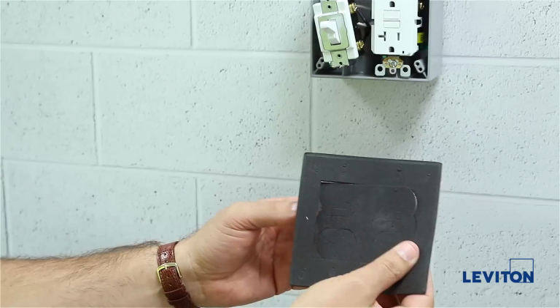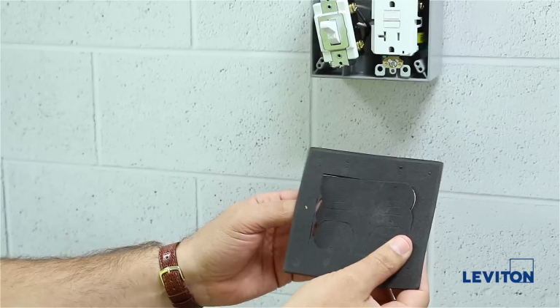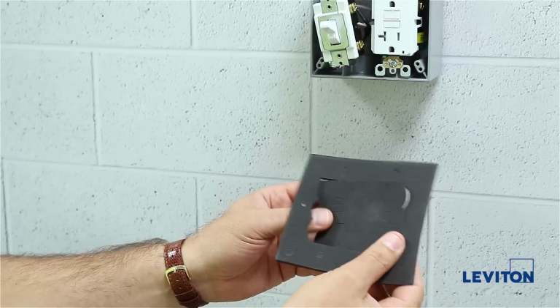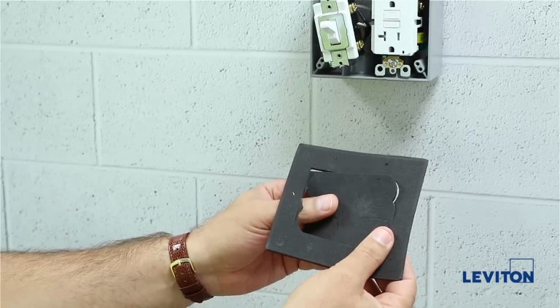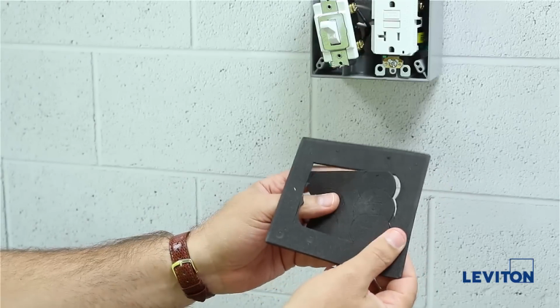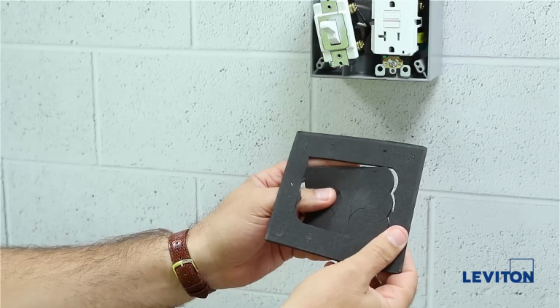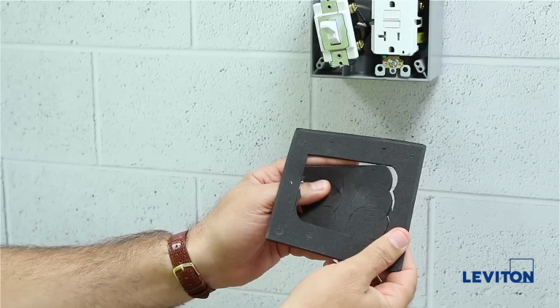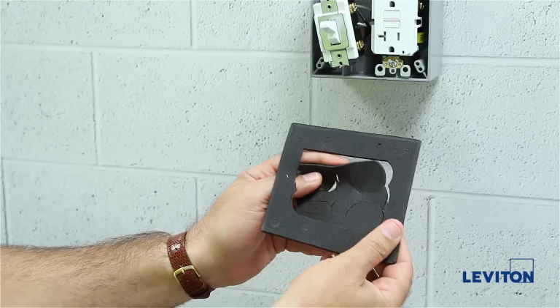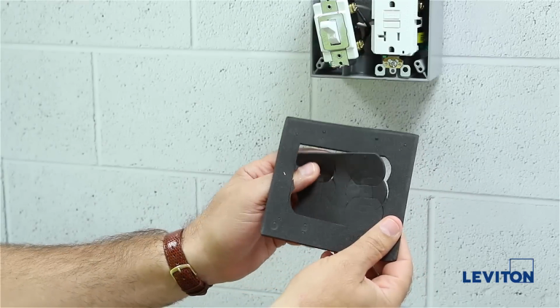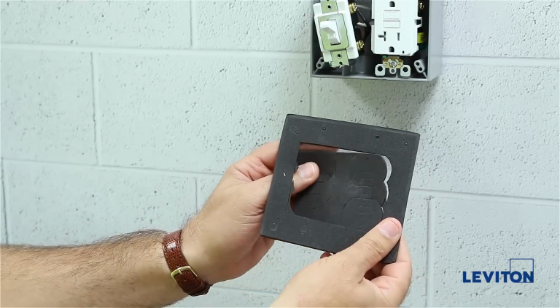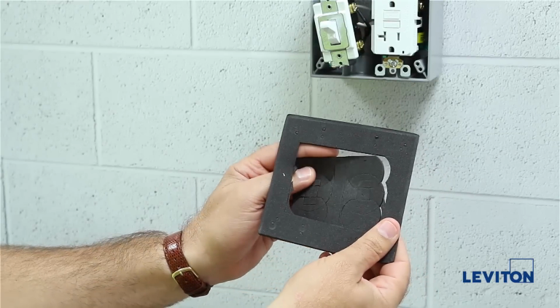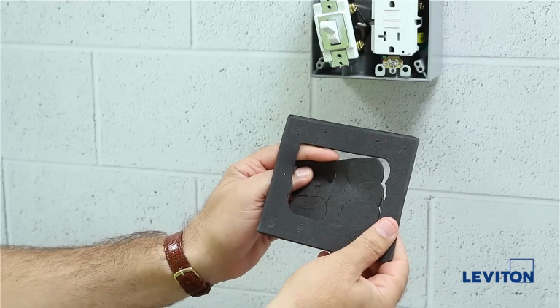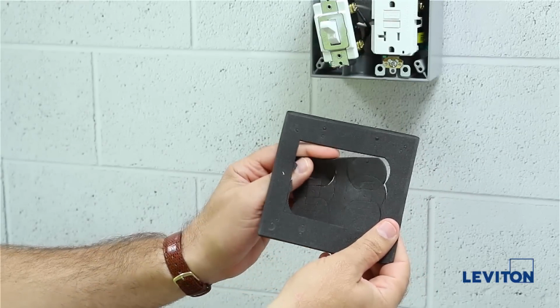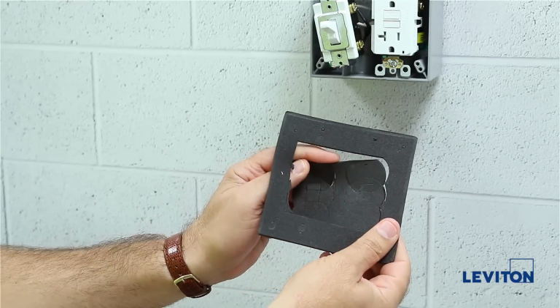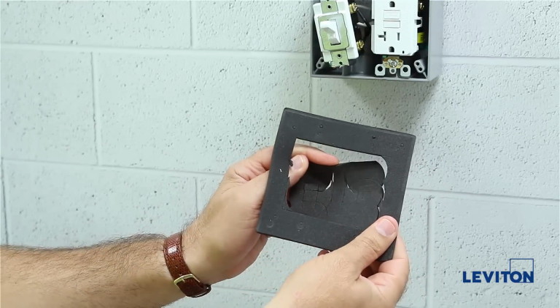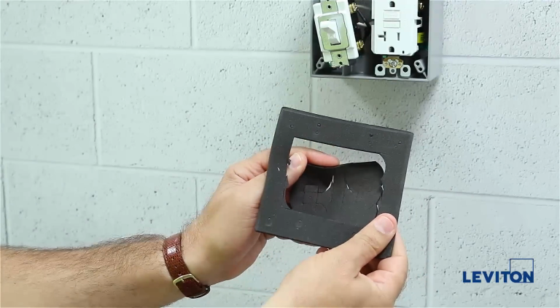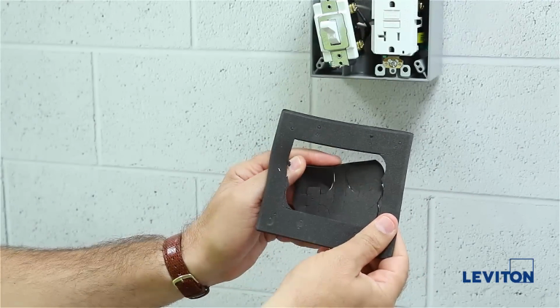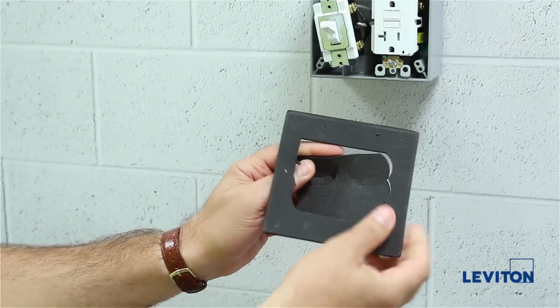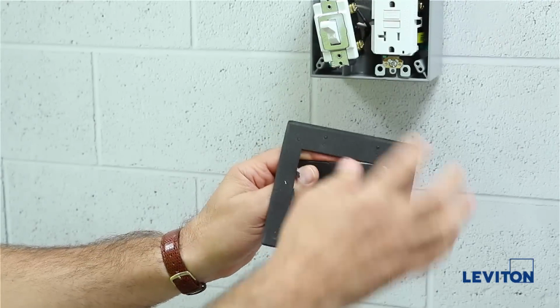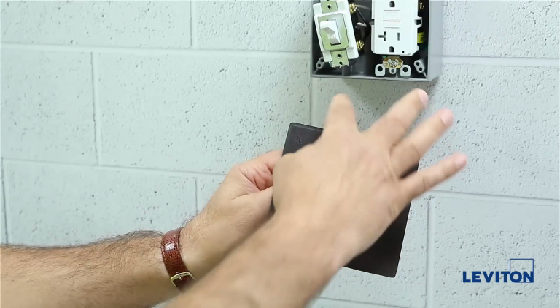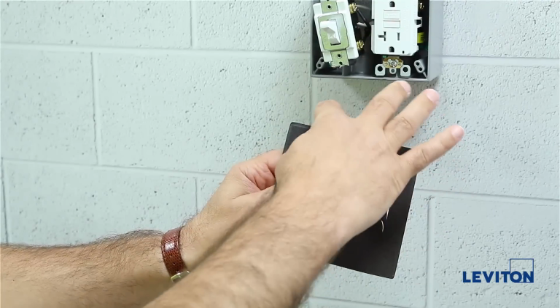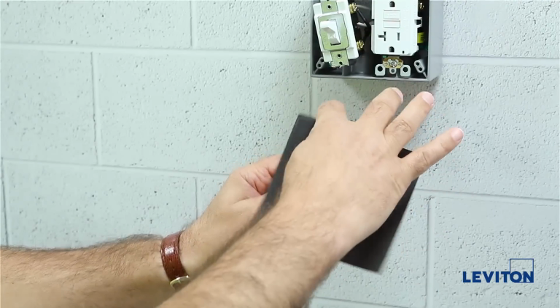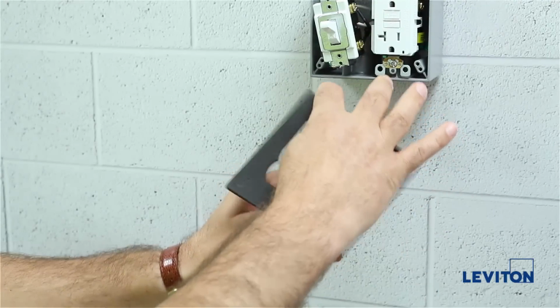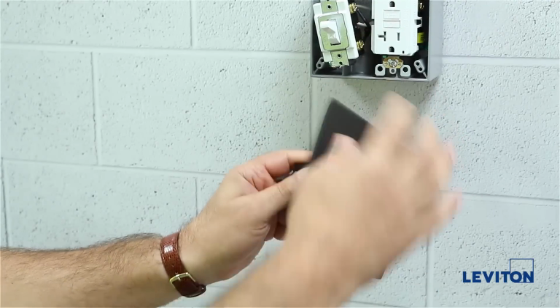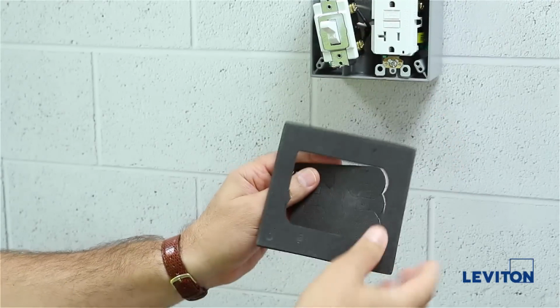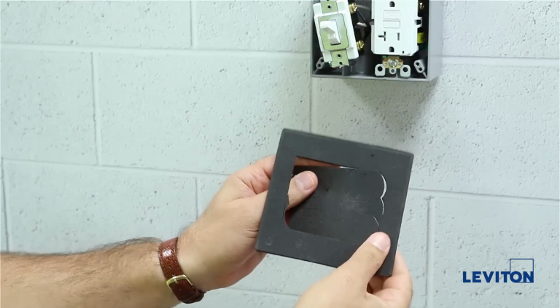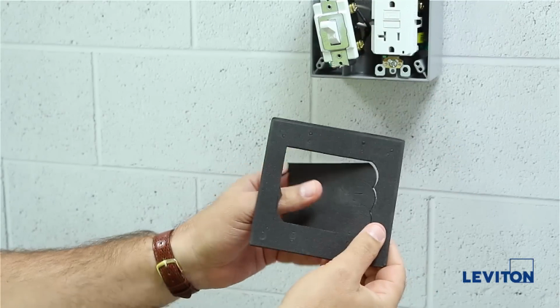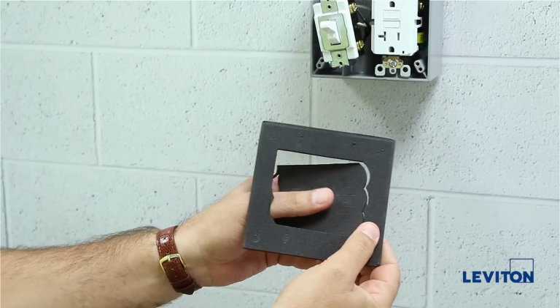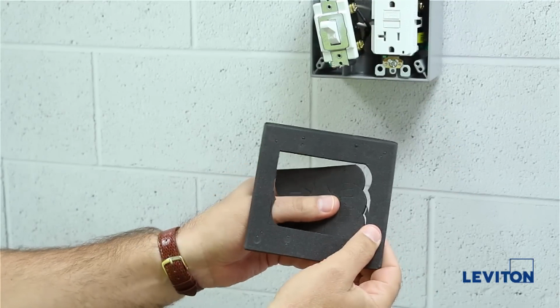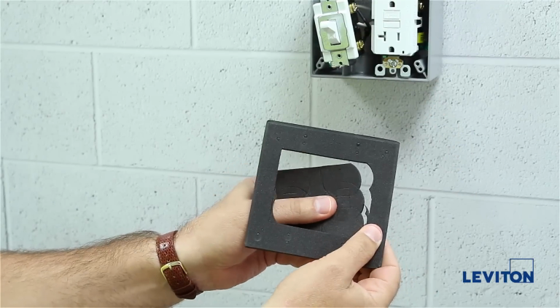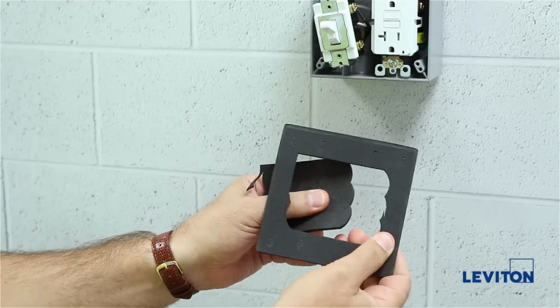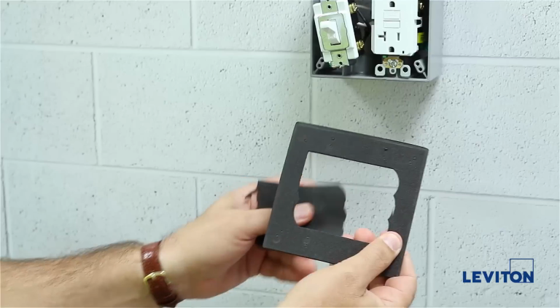Next, you will carefully remove the middle section of the weatherproof gasket, leaving the outer perimeter intact.